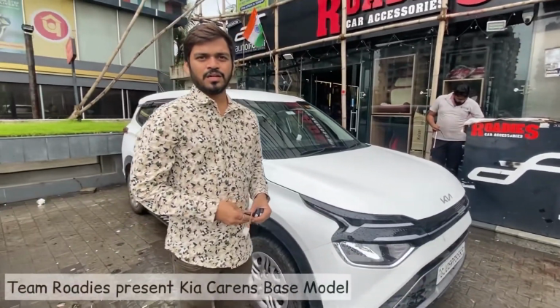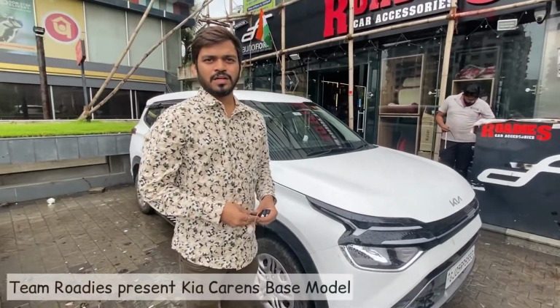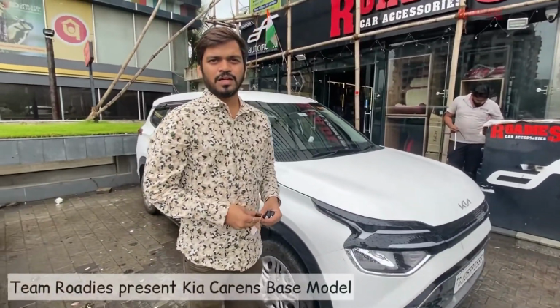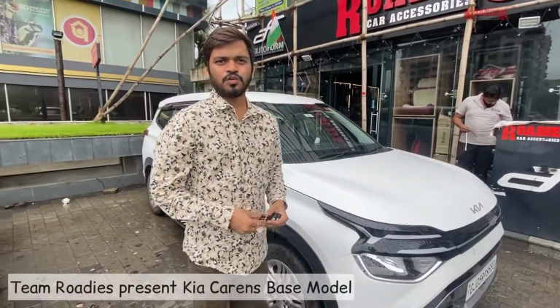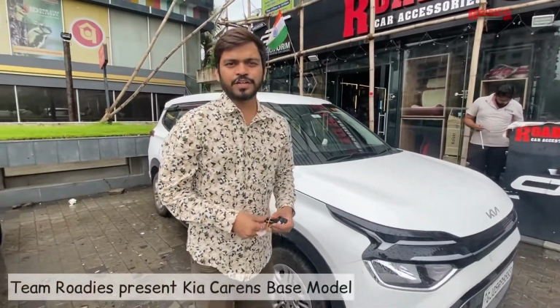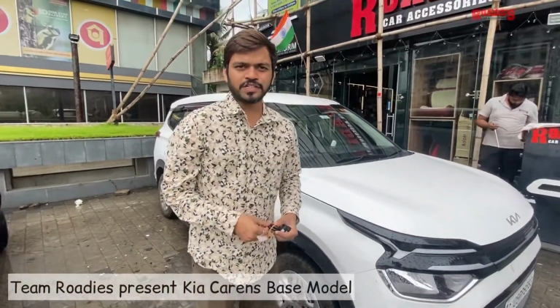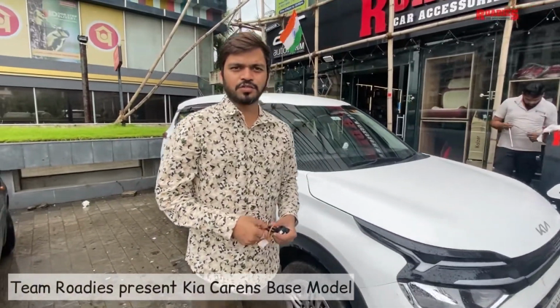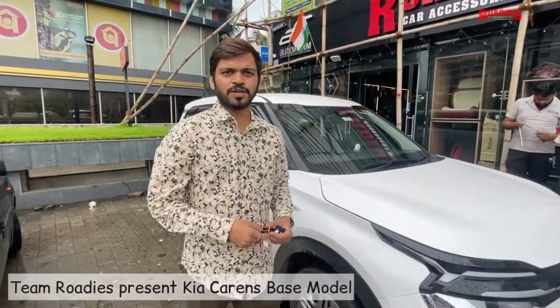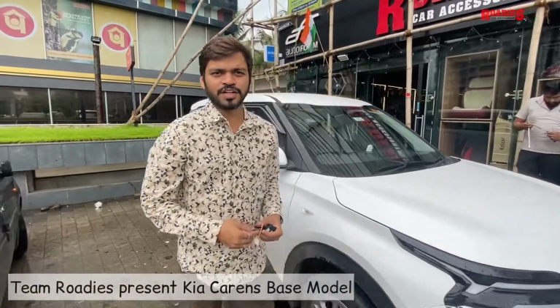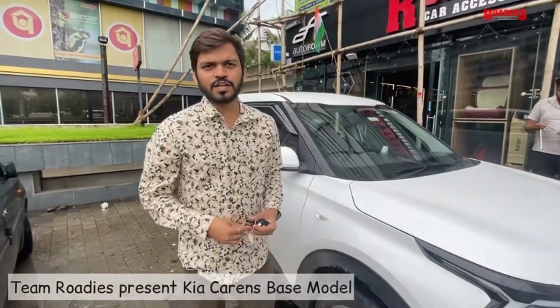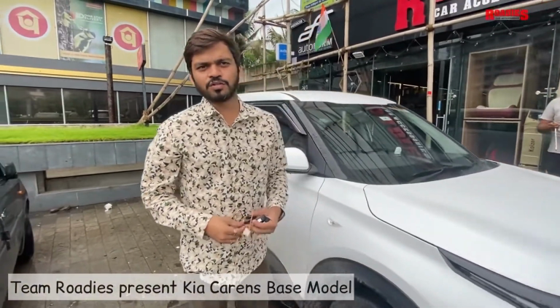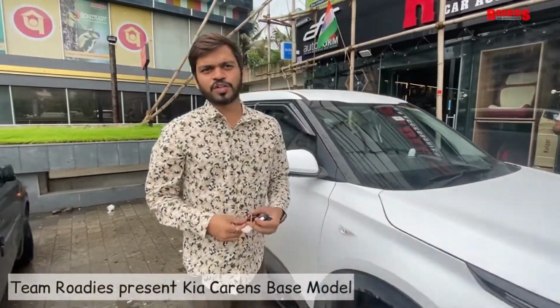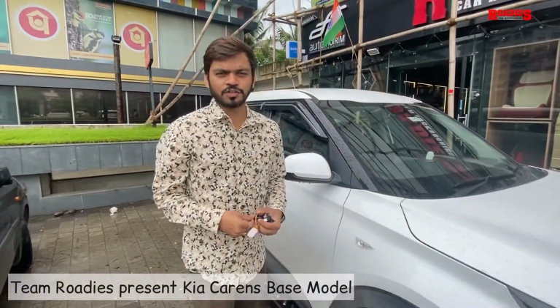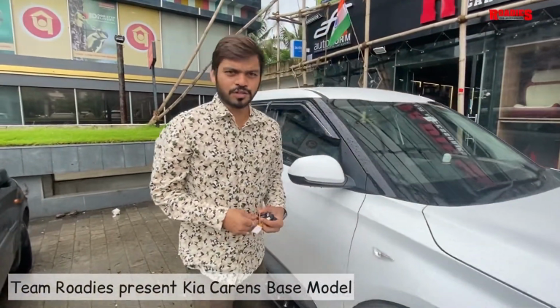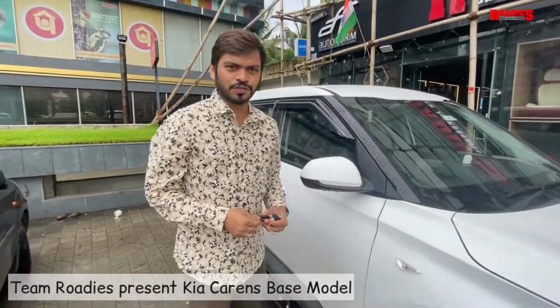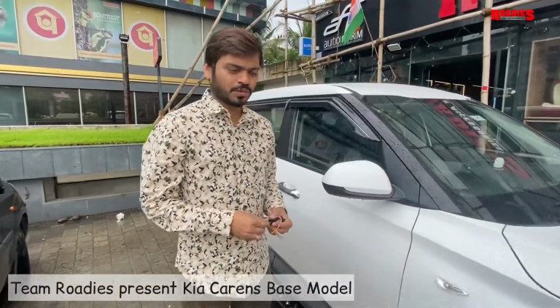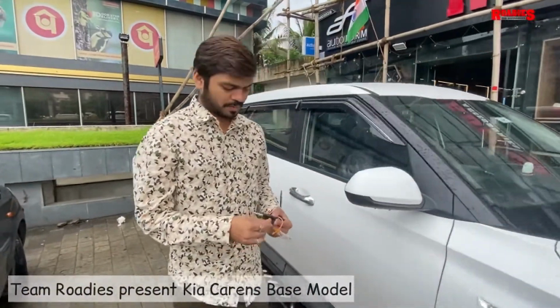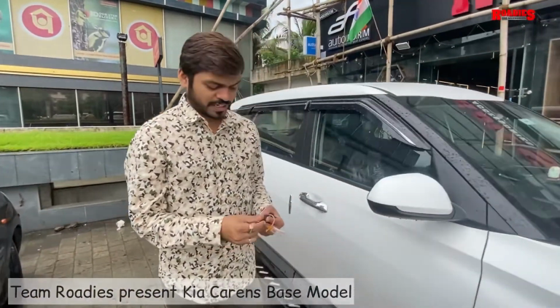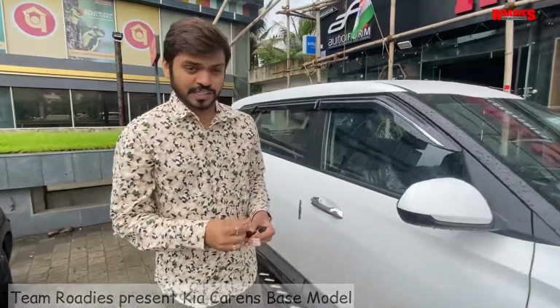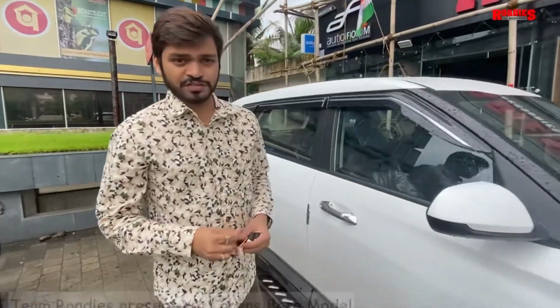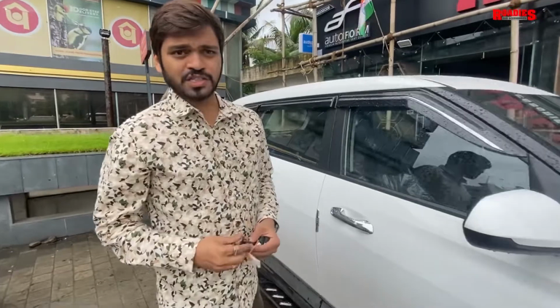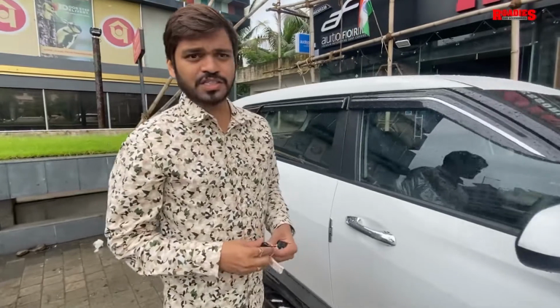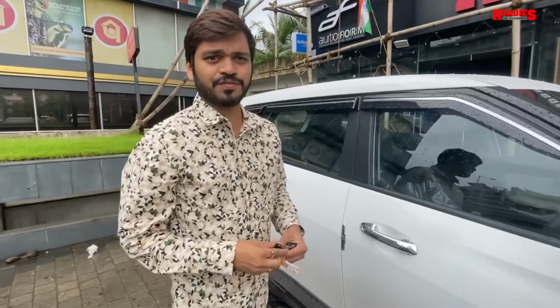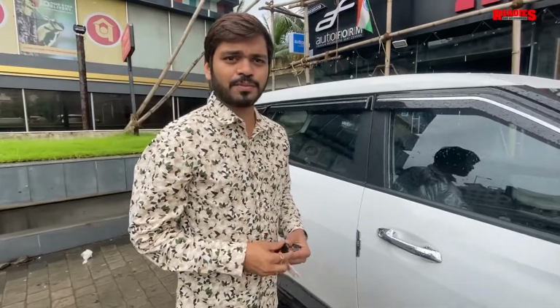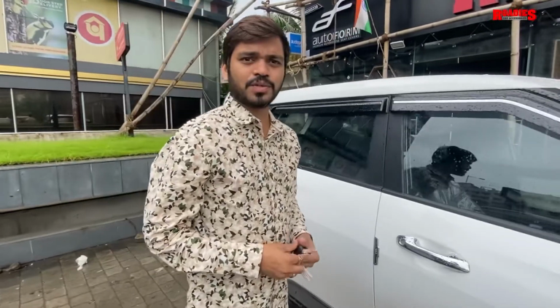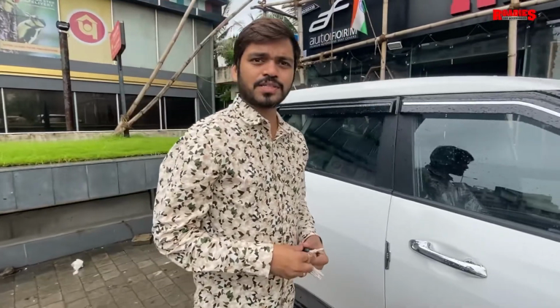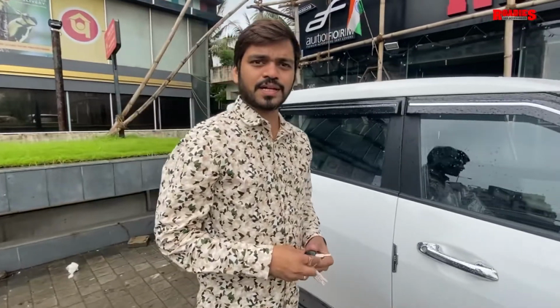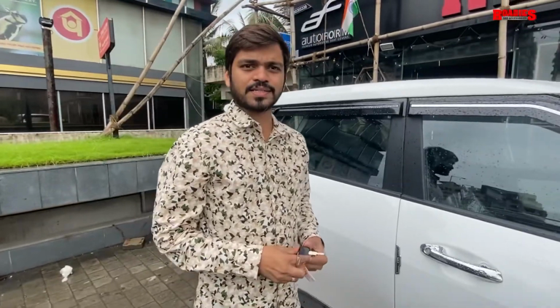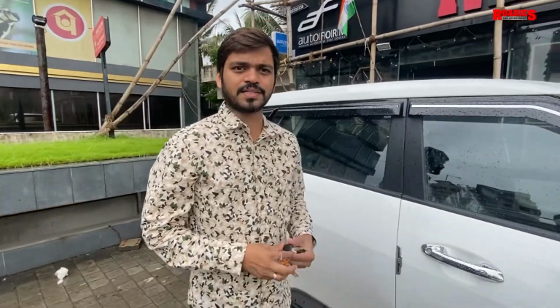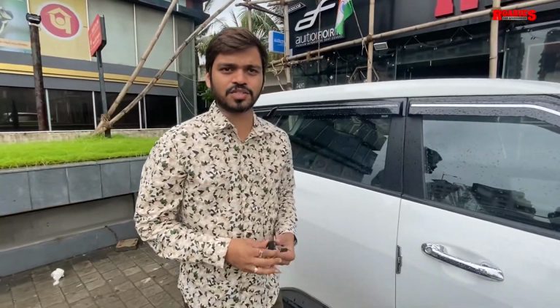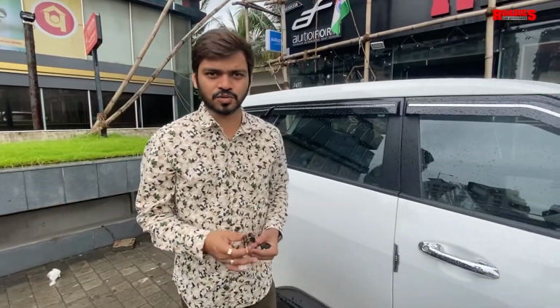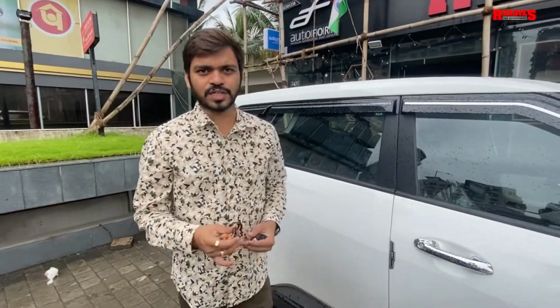Hello friends, good morning, good morning to all of you. Myself Sachin Jin from Roadies Car Accessories, Surat.